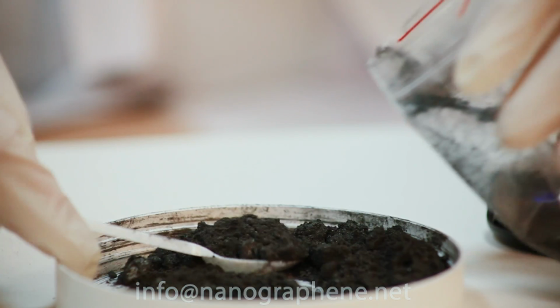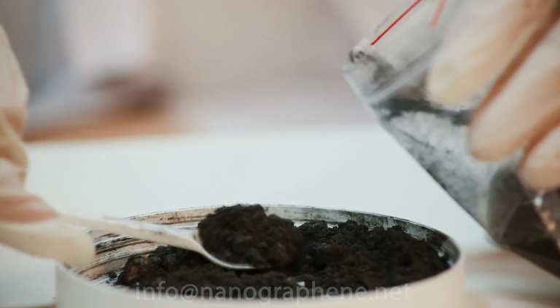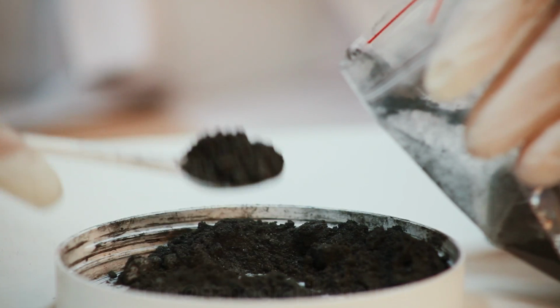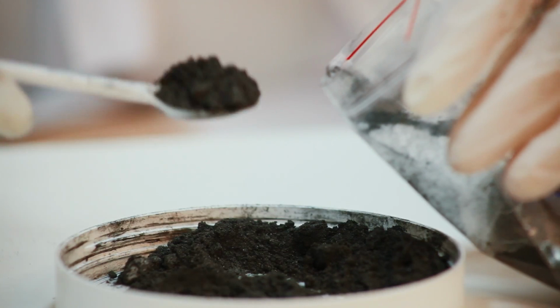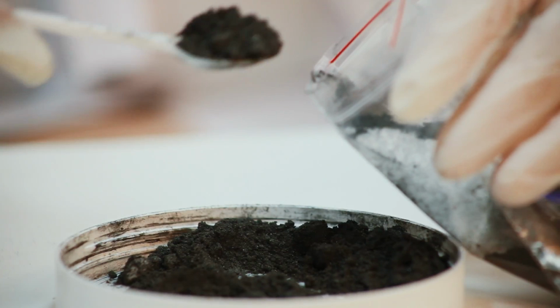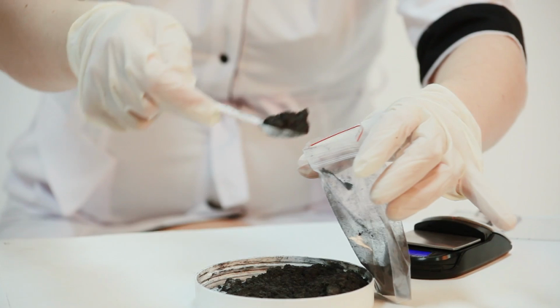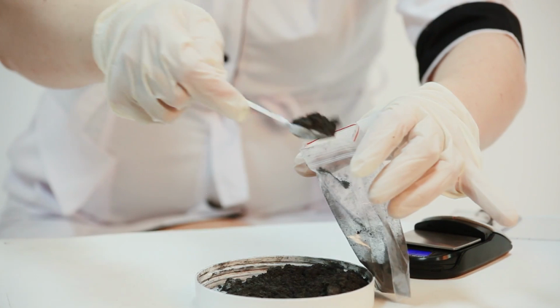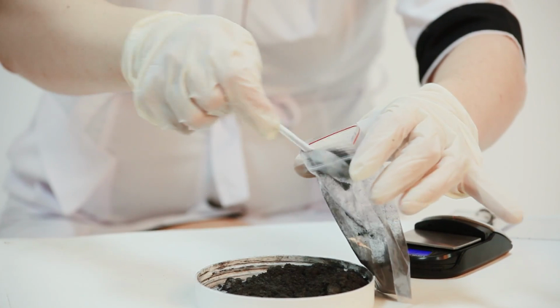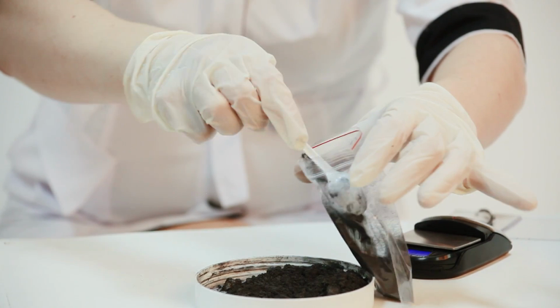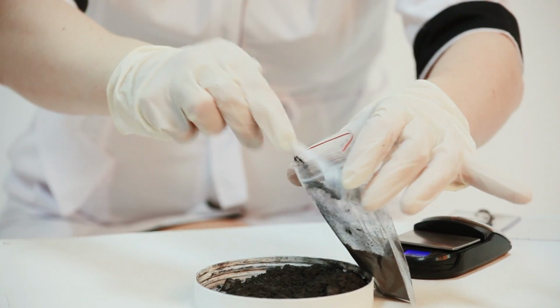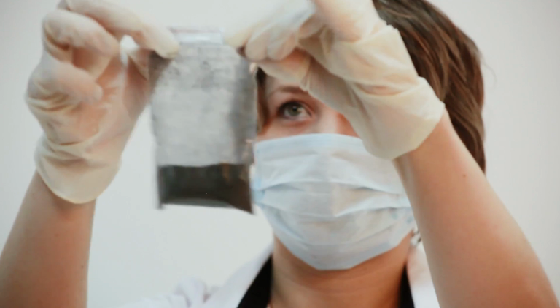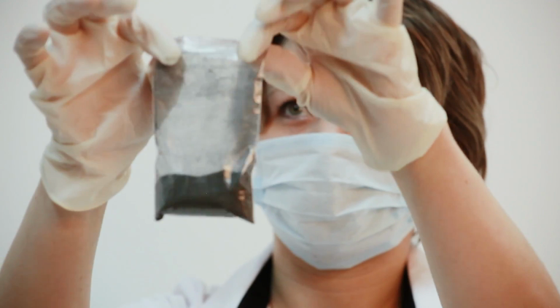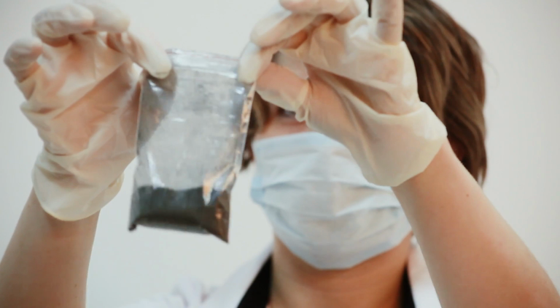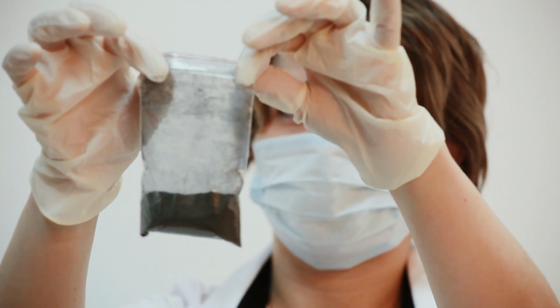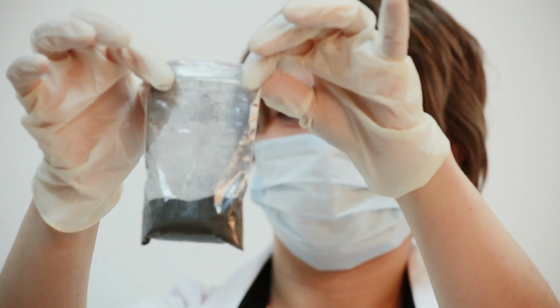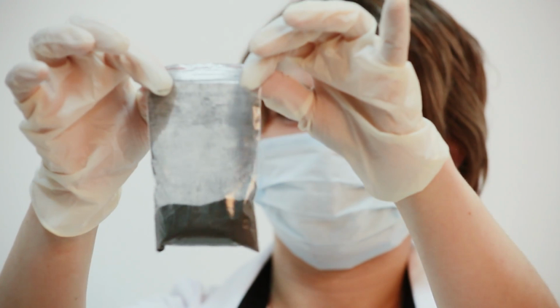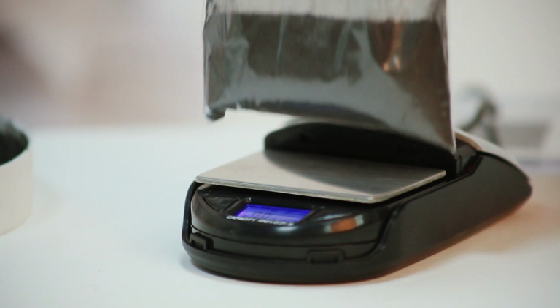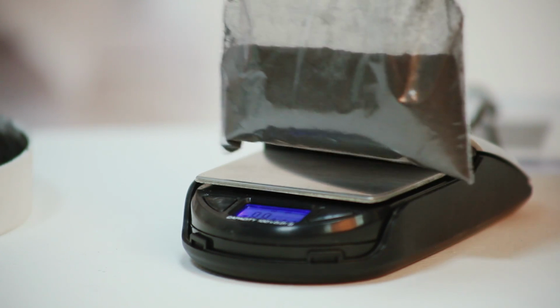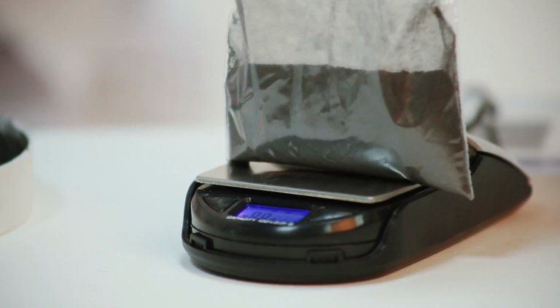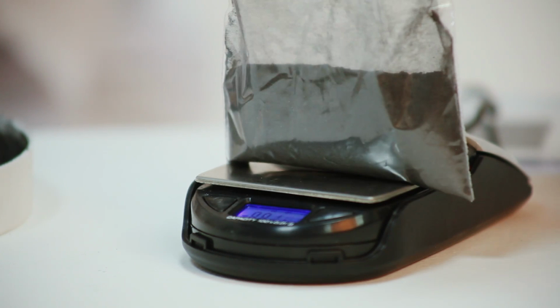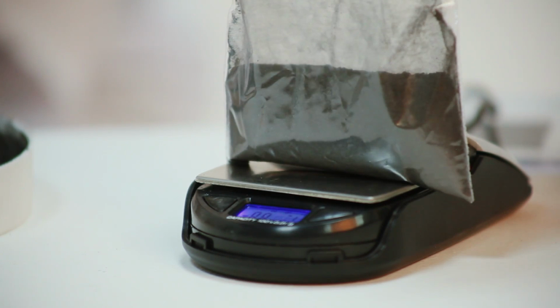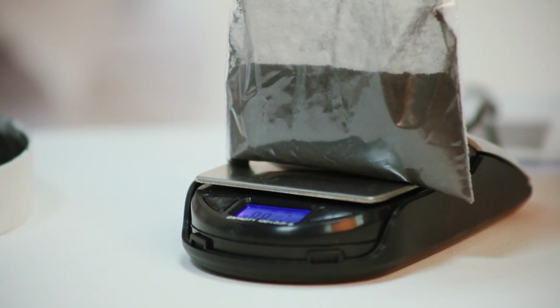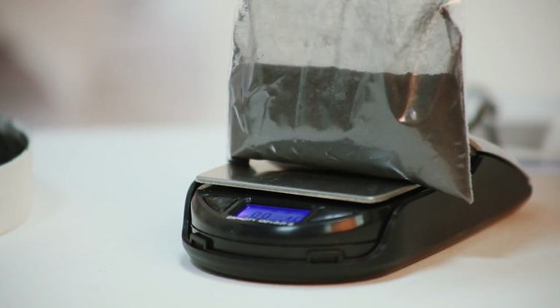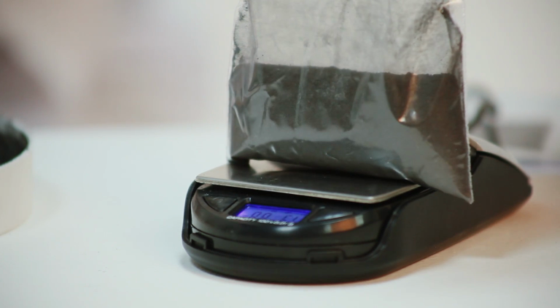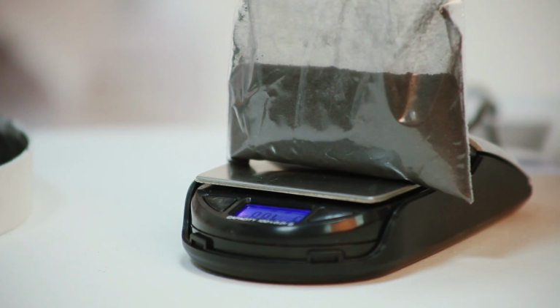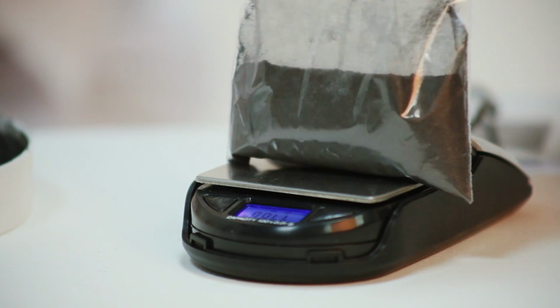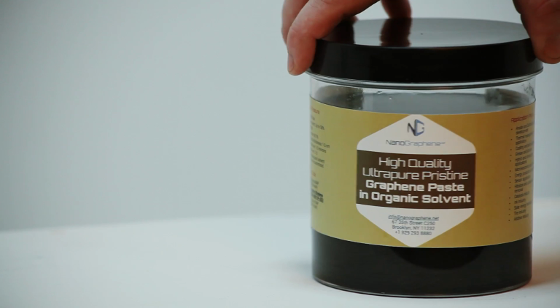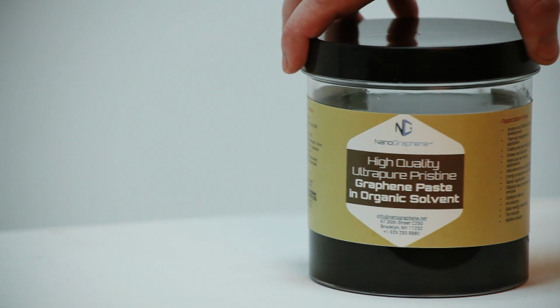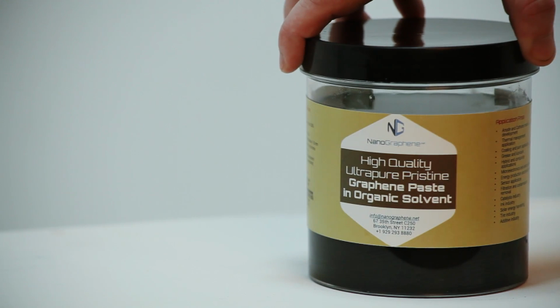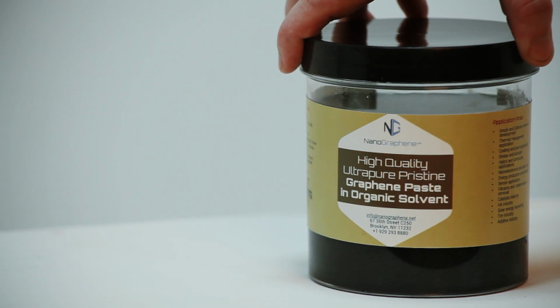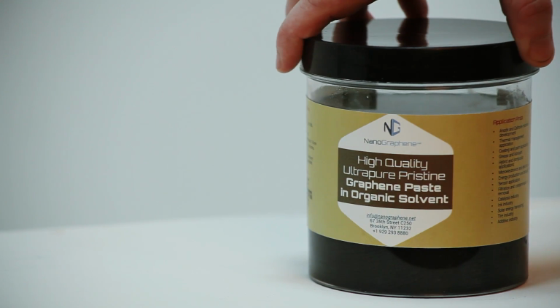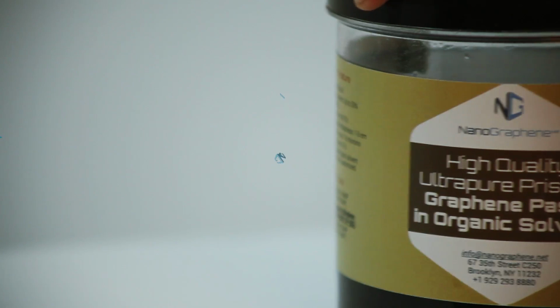Are you in? If so, order a free sample of one of our graphene products and see its incredible properties for yourself.